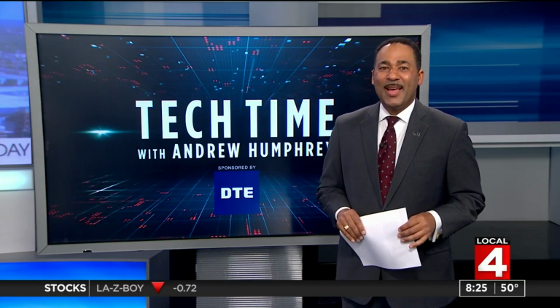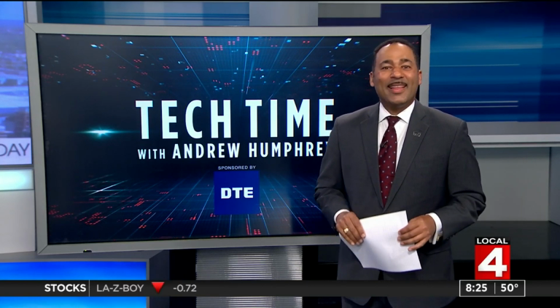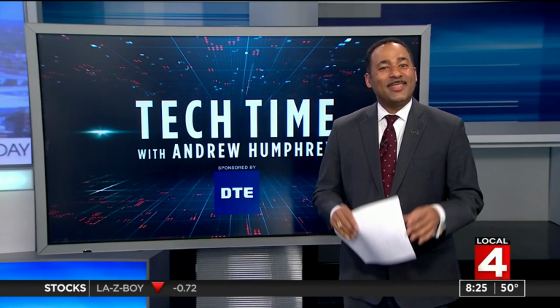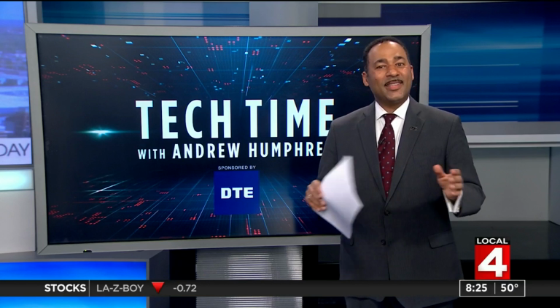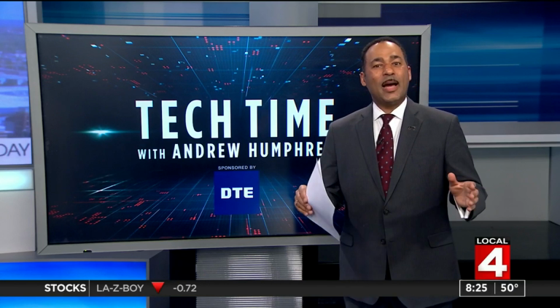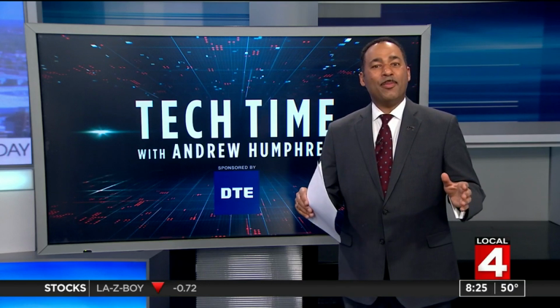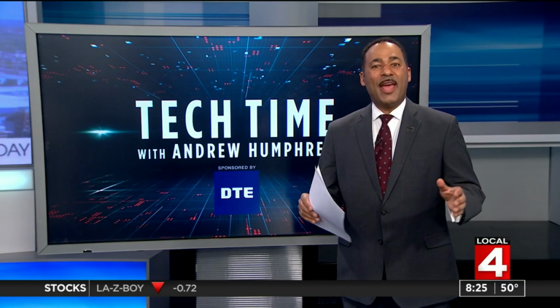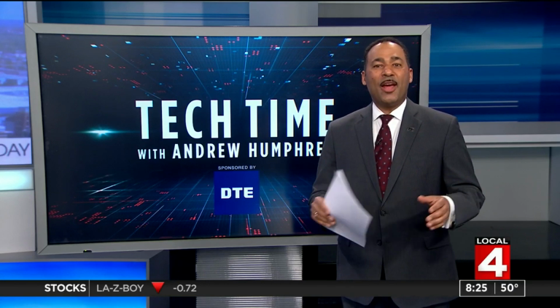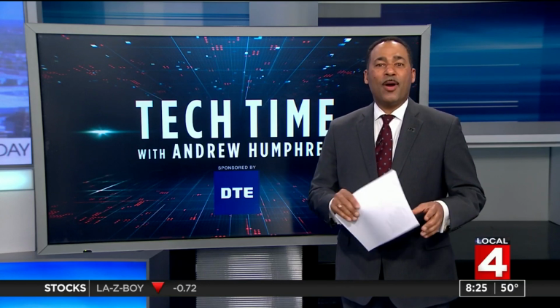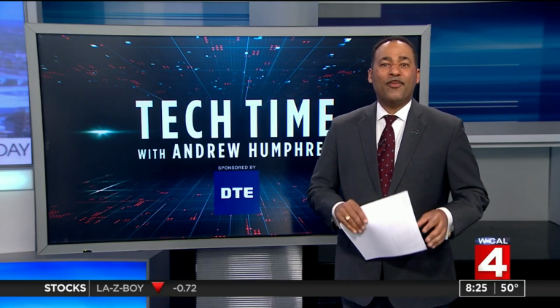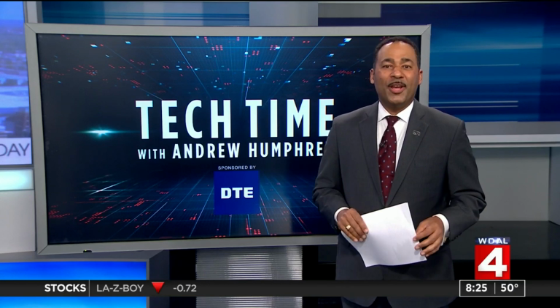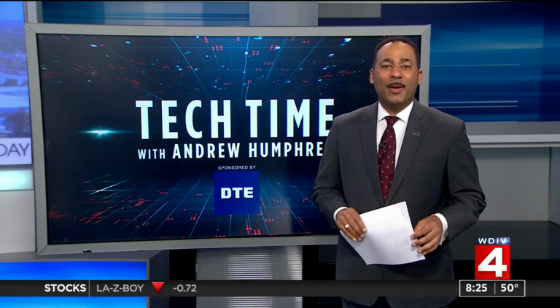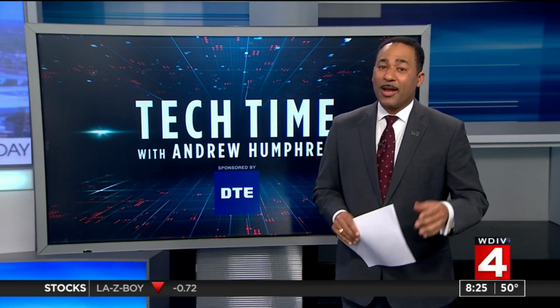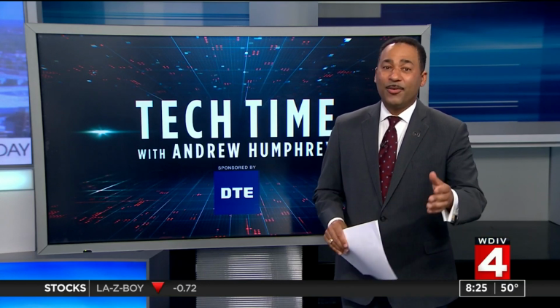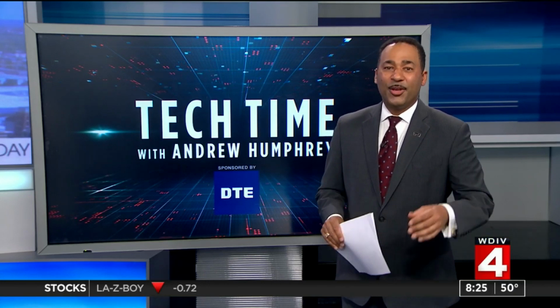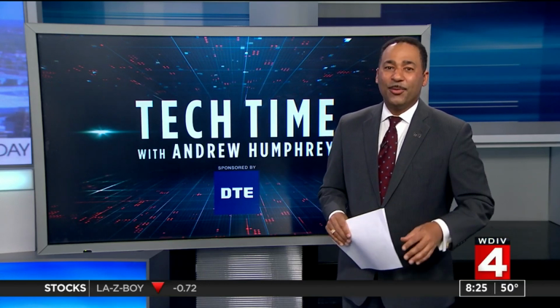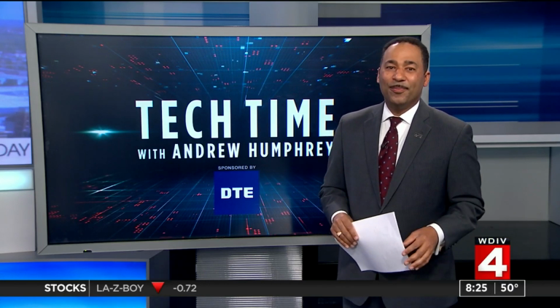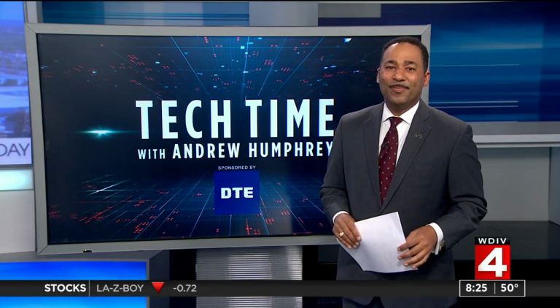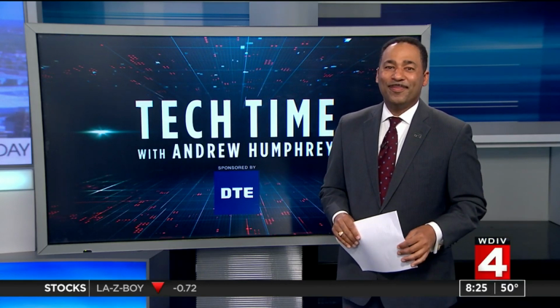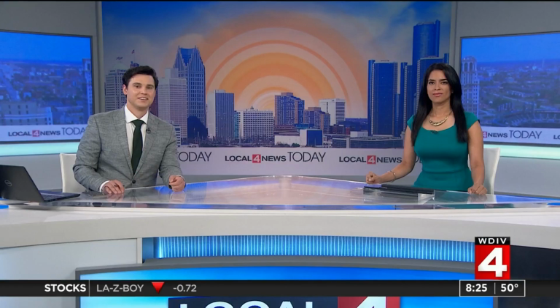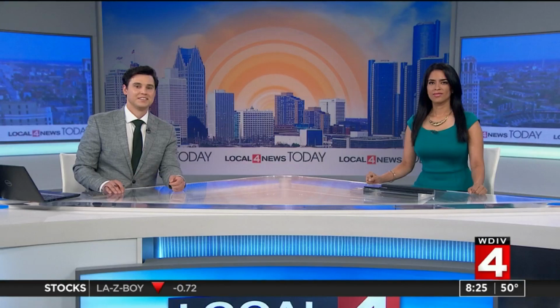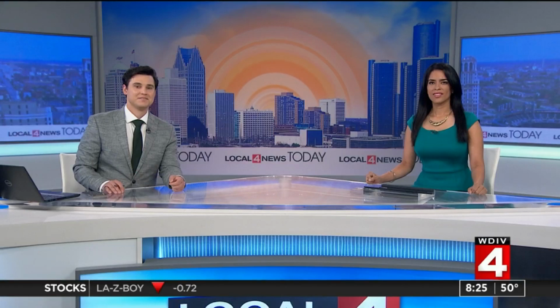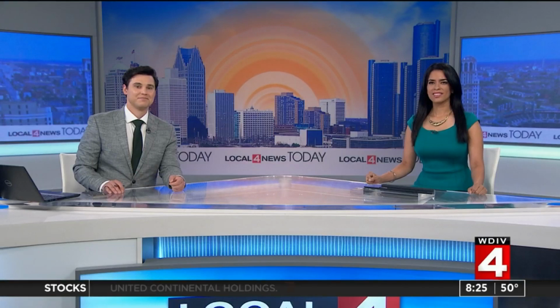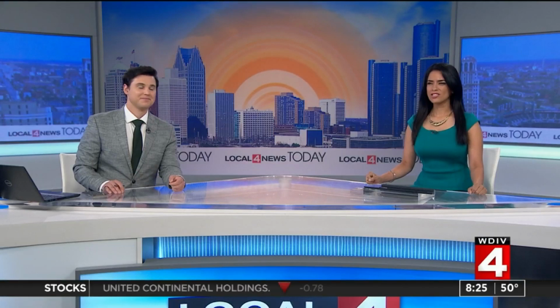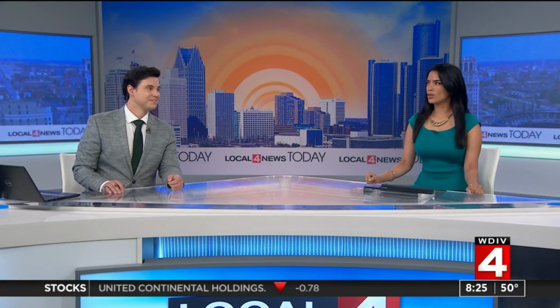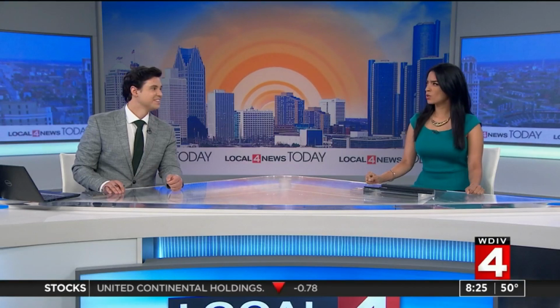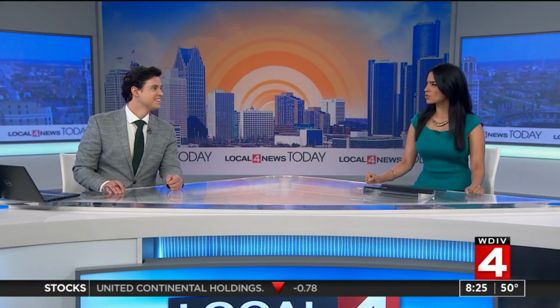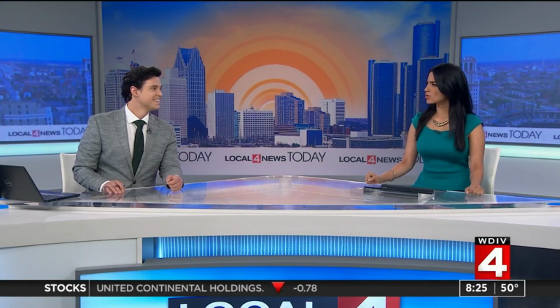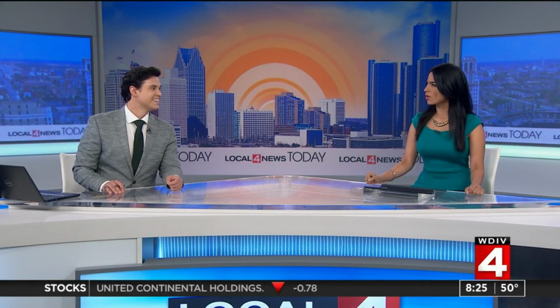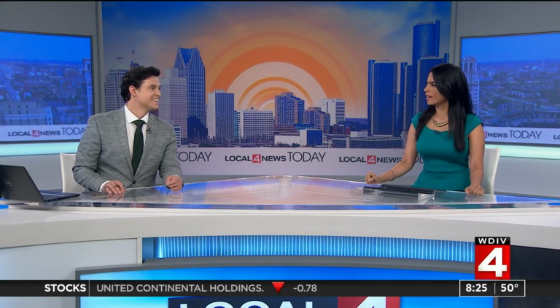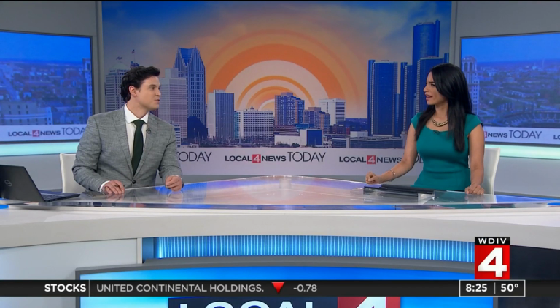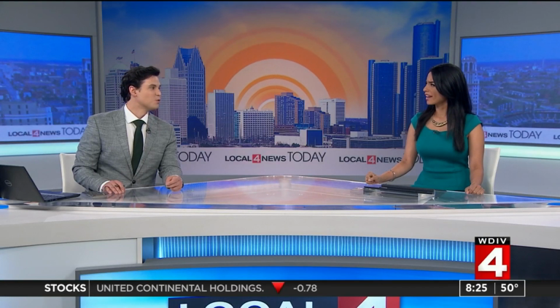That's Tech Time with me, Andrew Humphrey. Back over to you. That is such a cool story. It's so cool.